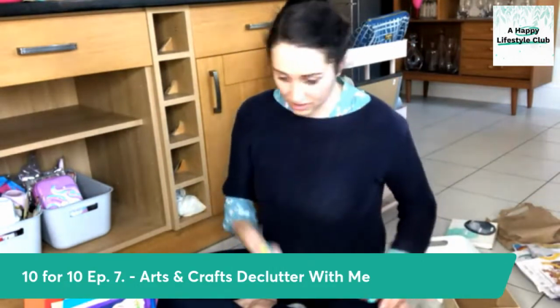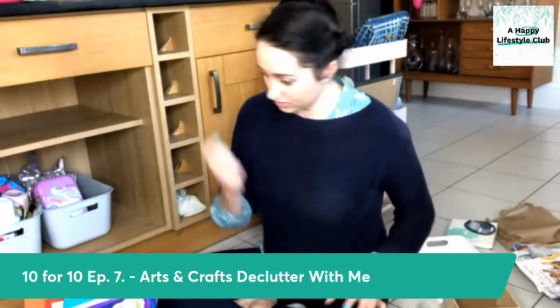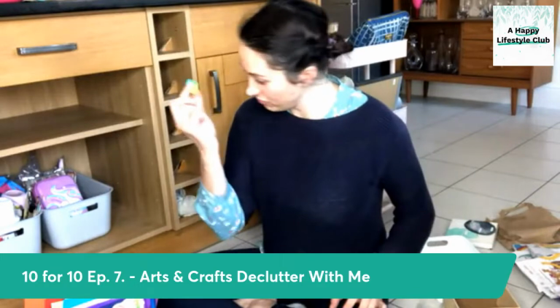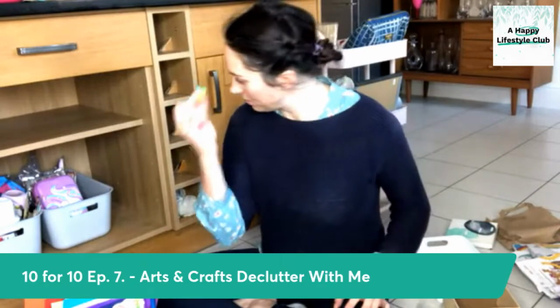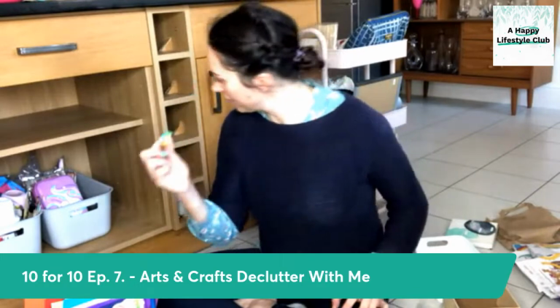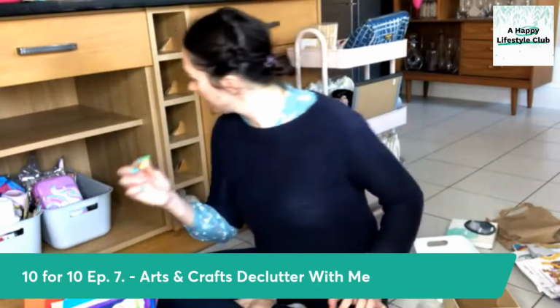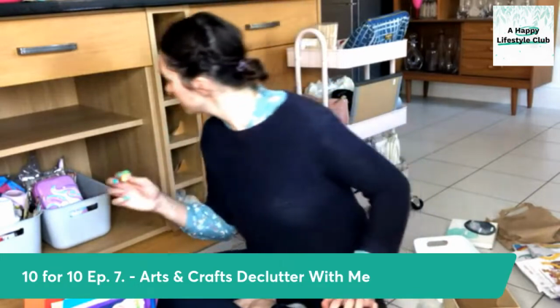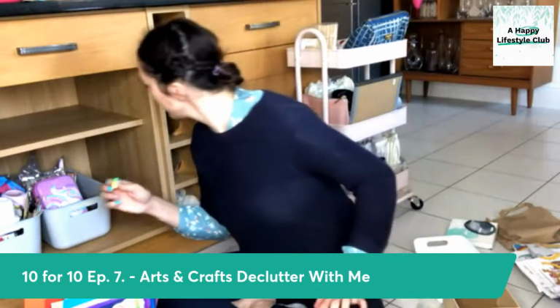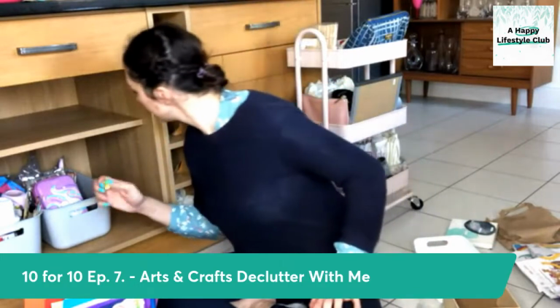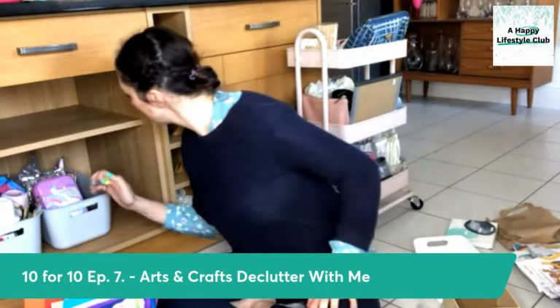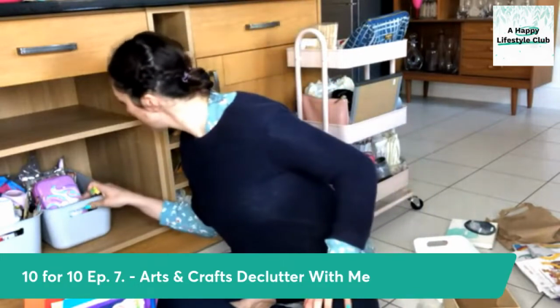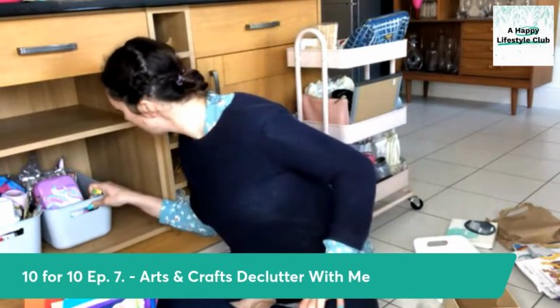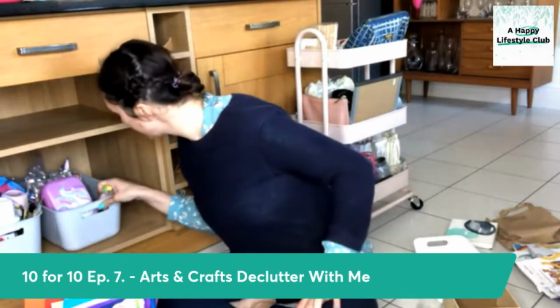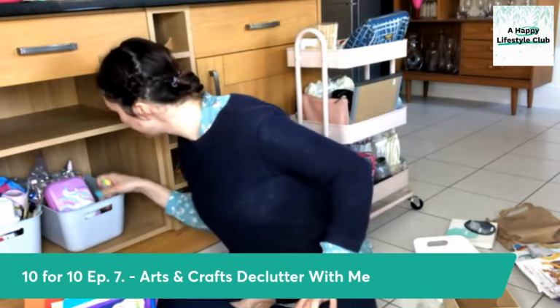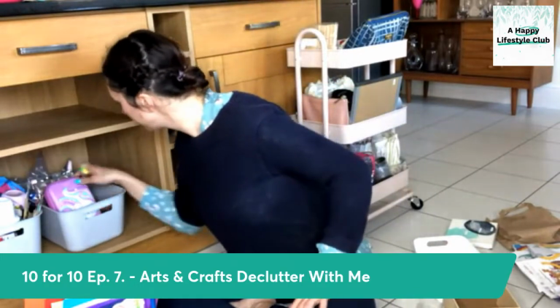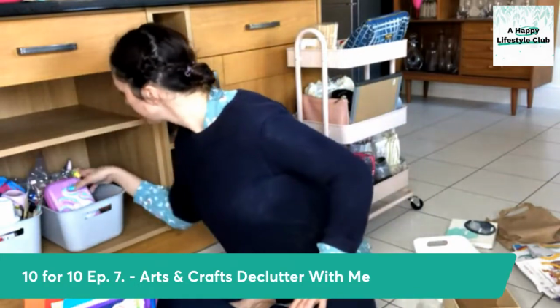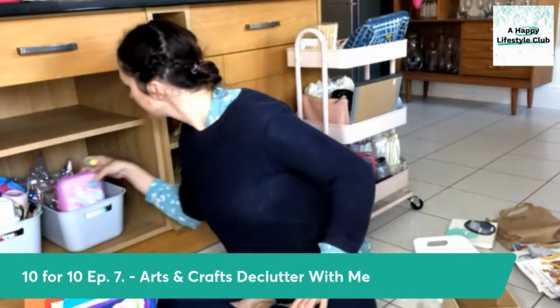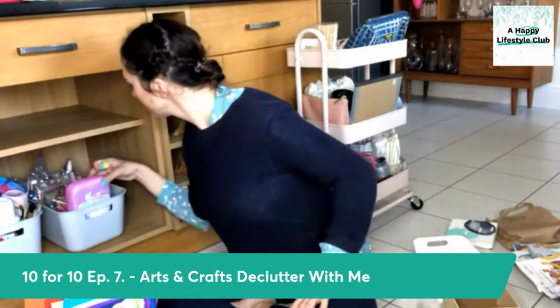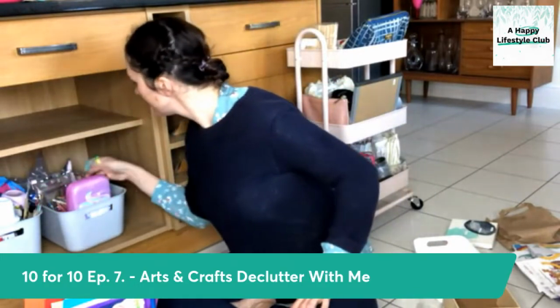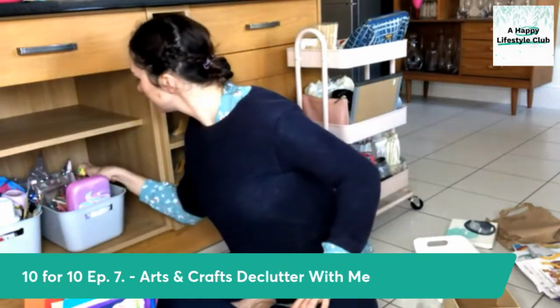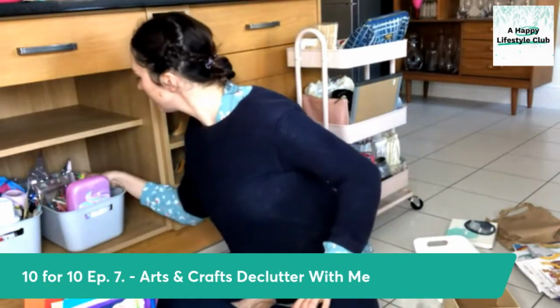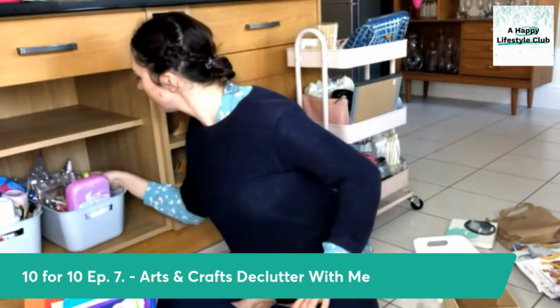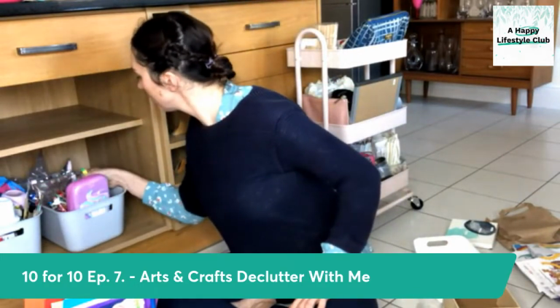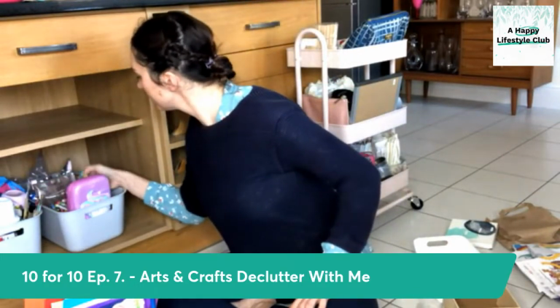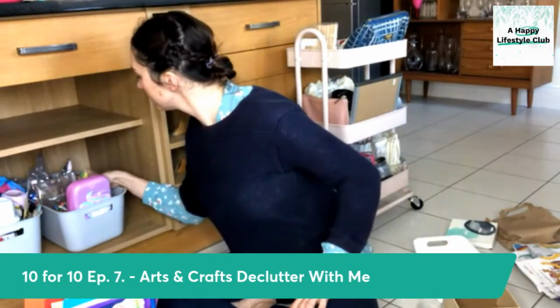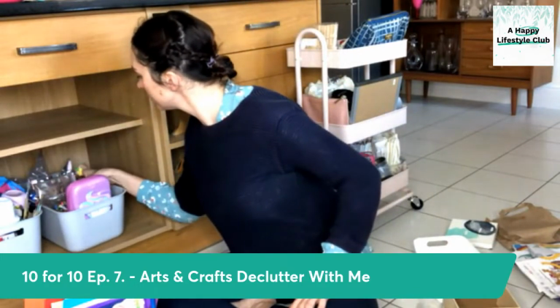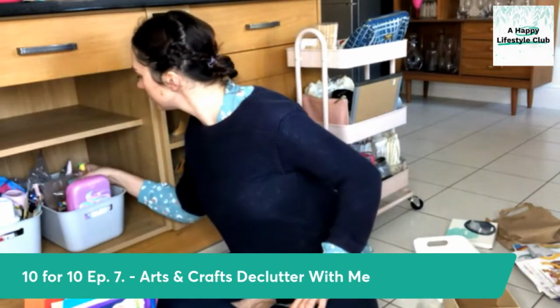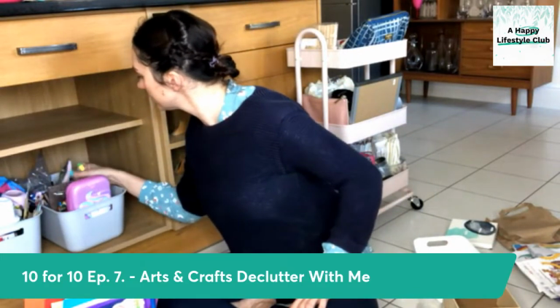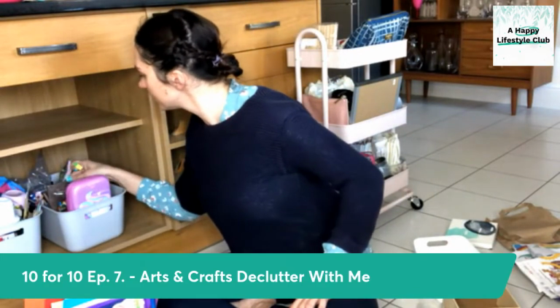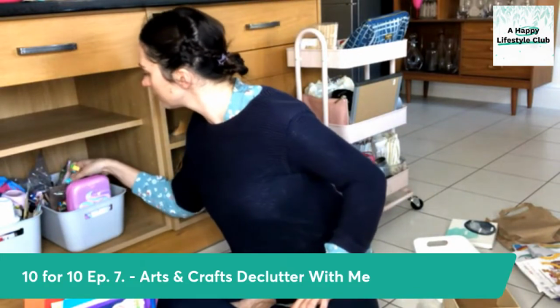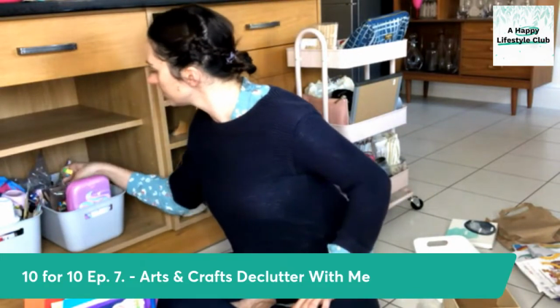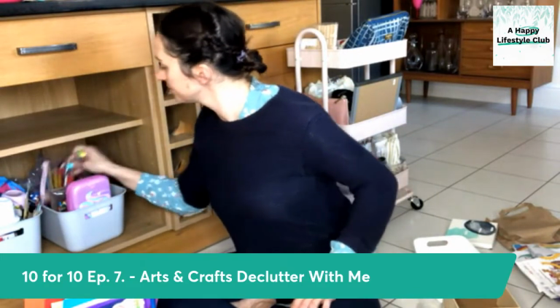Her happy self journal — we jump in and out of doing this. It would be quite nice to get back to doing it again. The bubbles can go — I like bubbles, I just hate the bubble things.